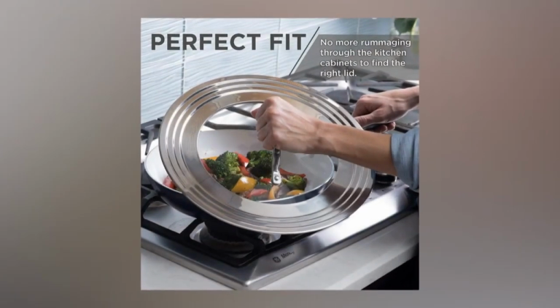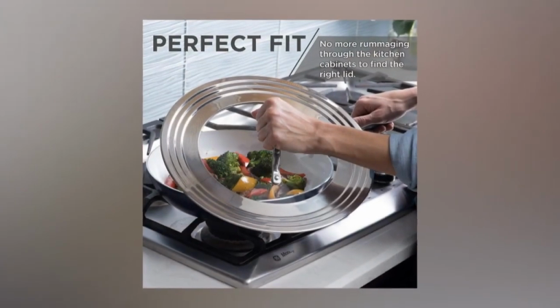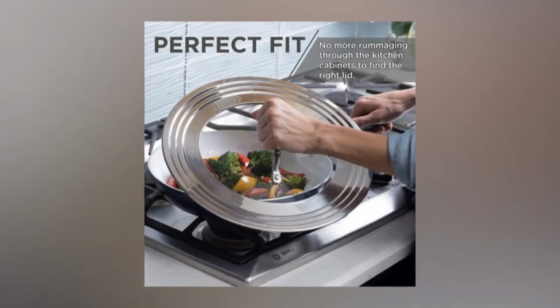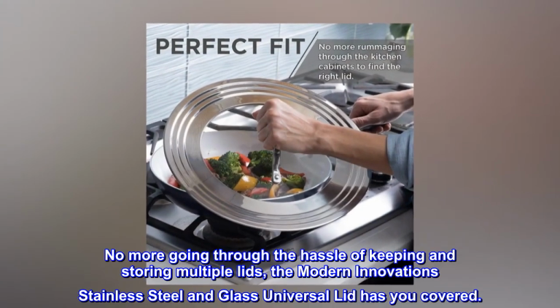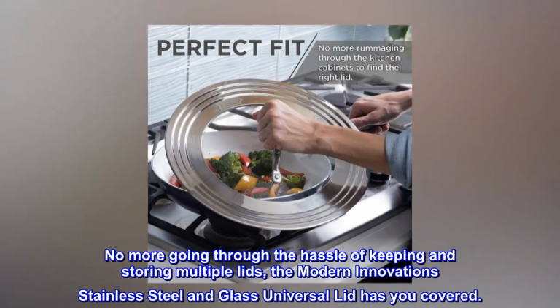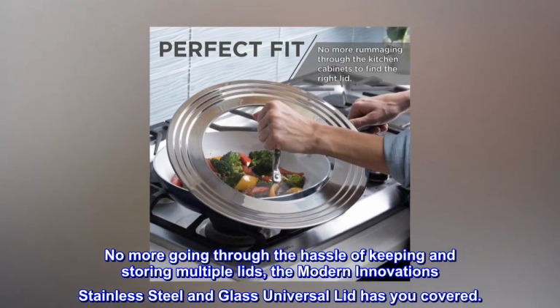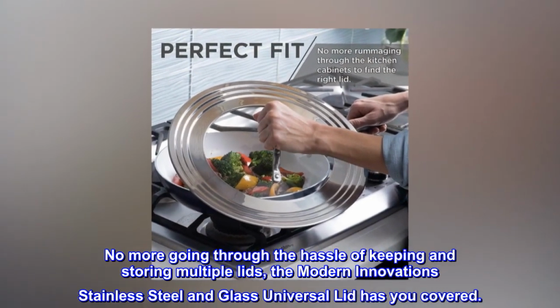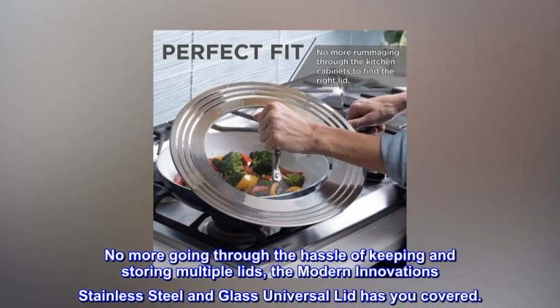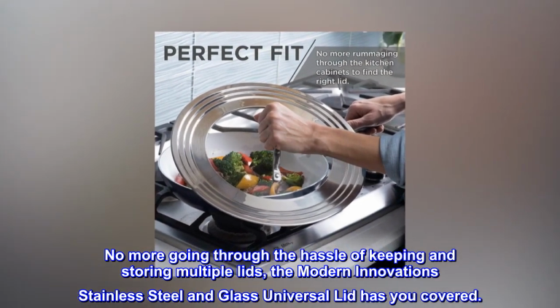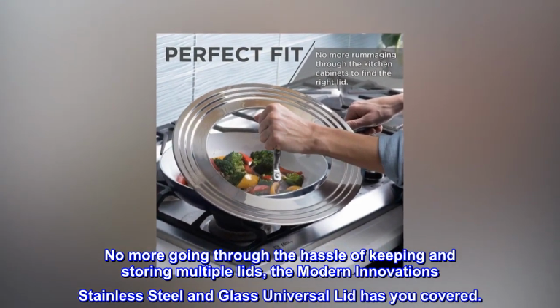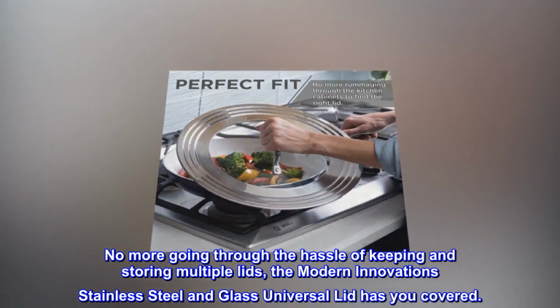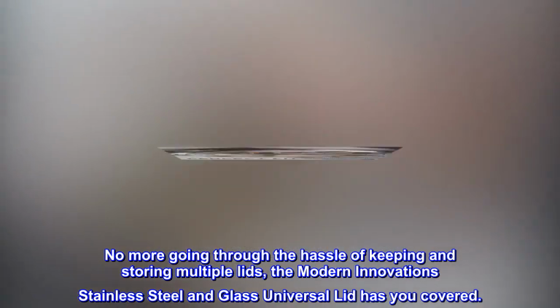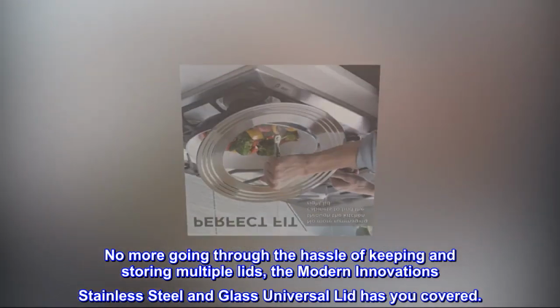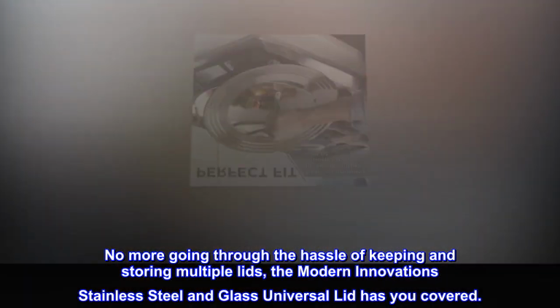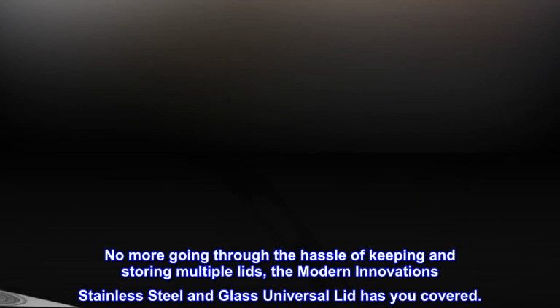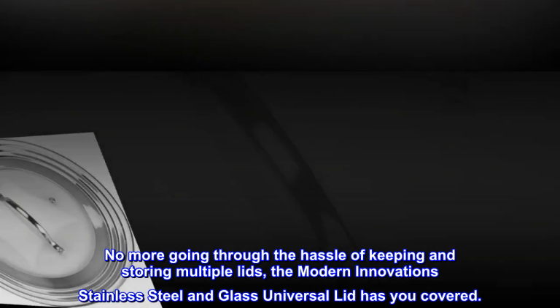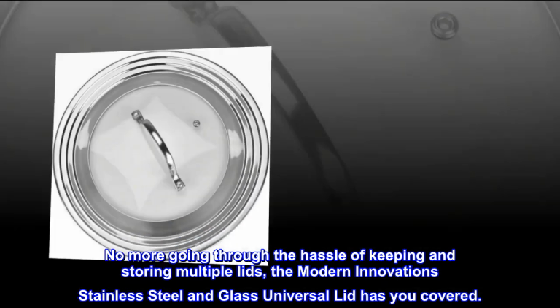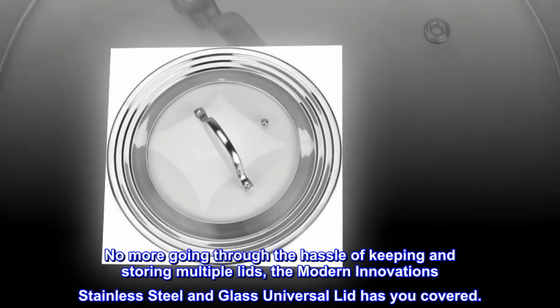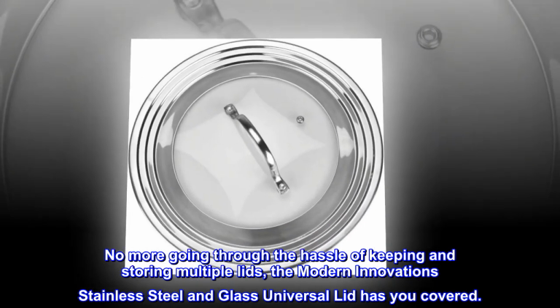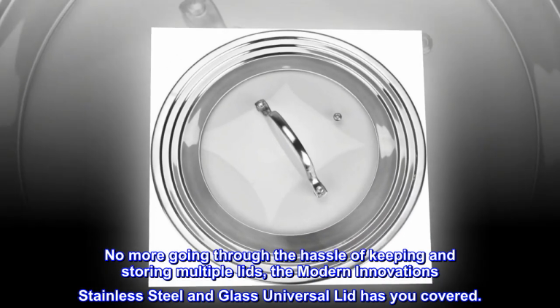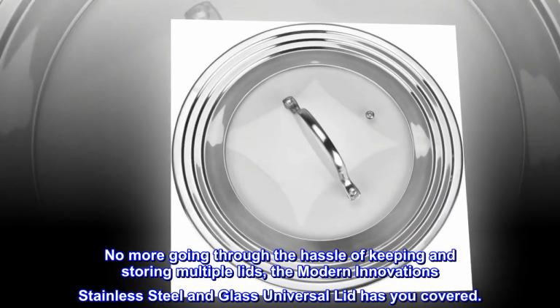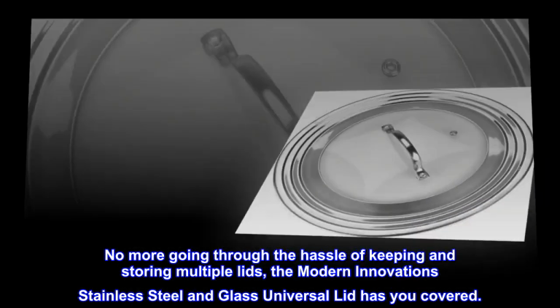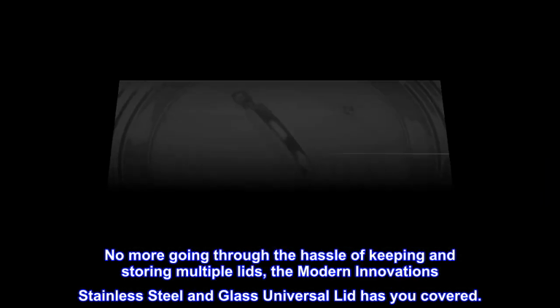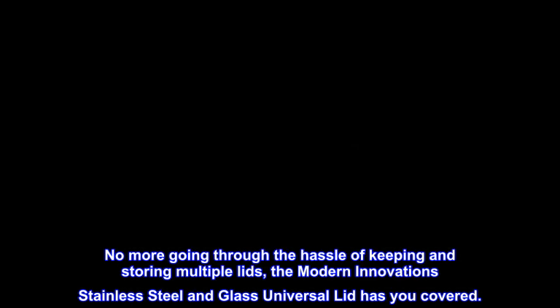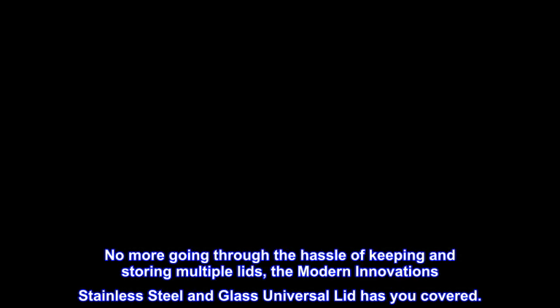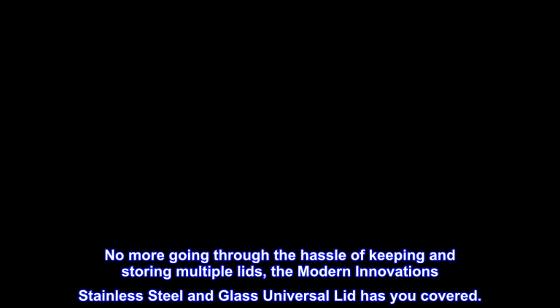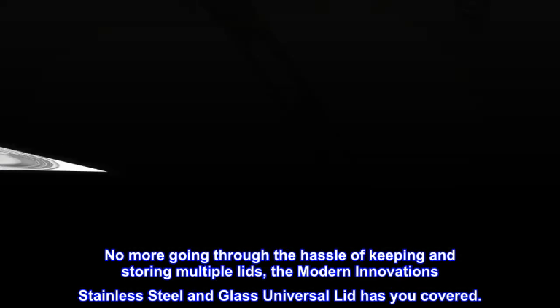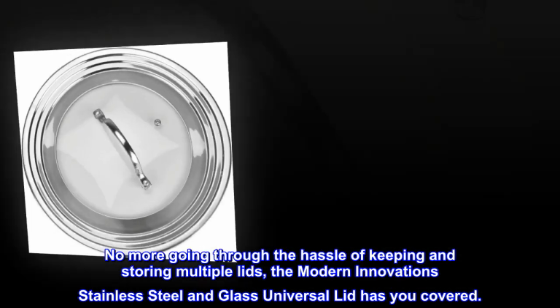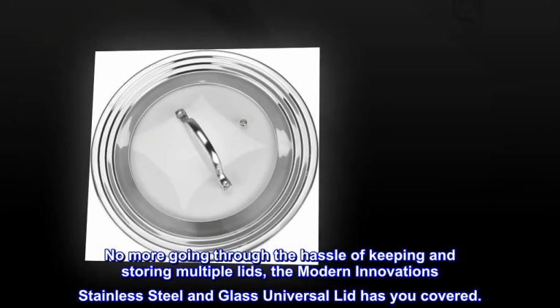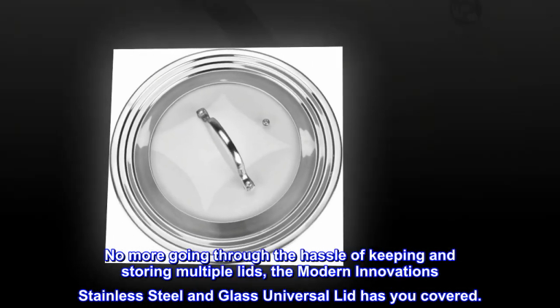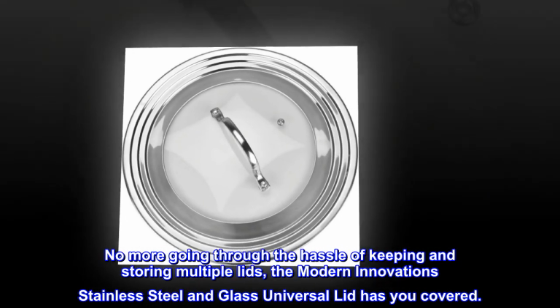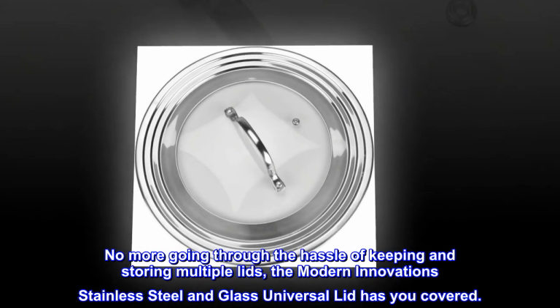No more going through the hassle of keeping and storing multiple lids. The Modern Innovations stainless steel and glass Universal Lid has you covered.